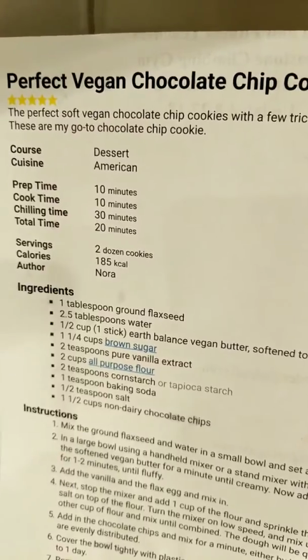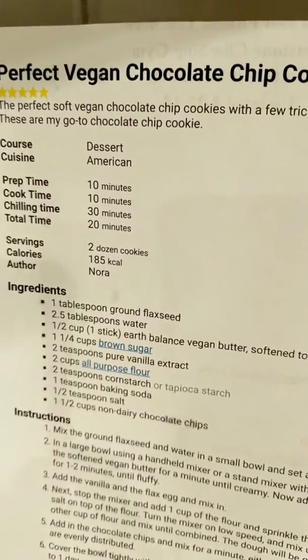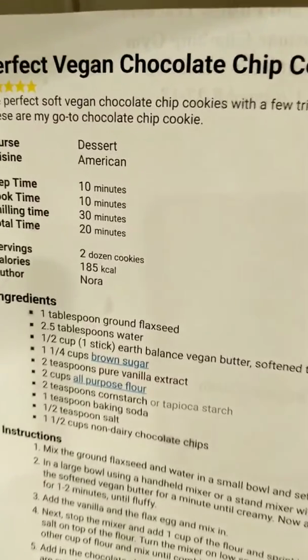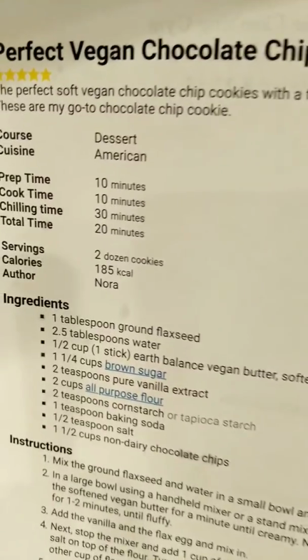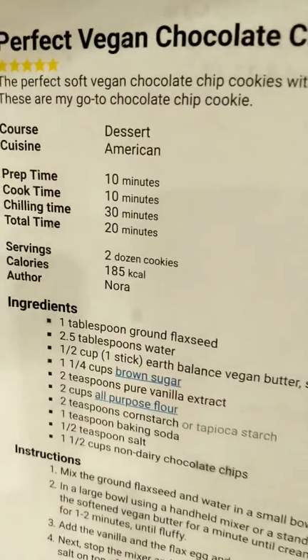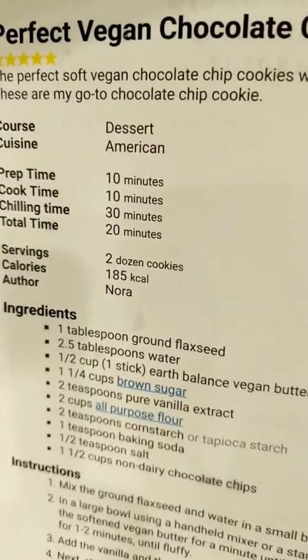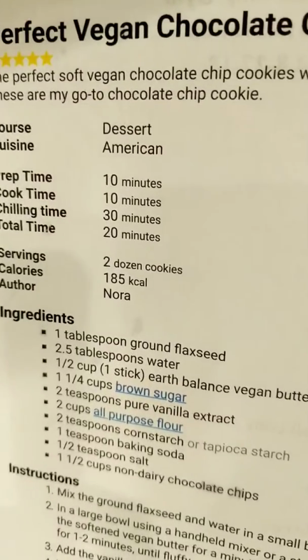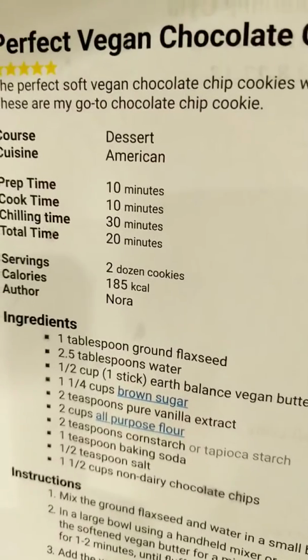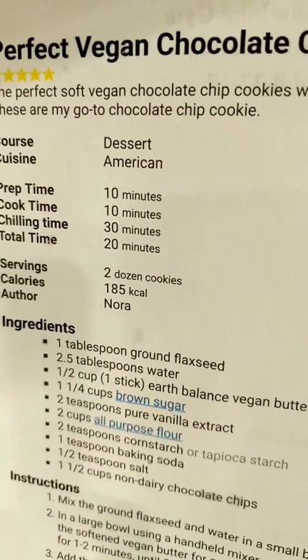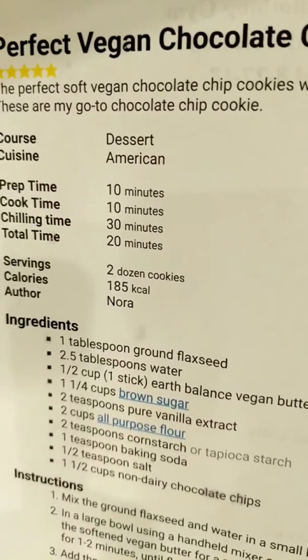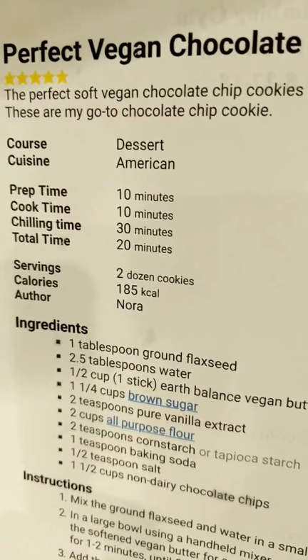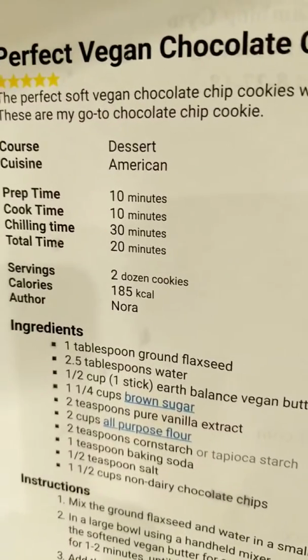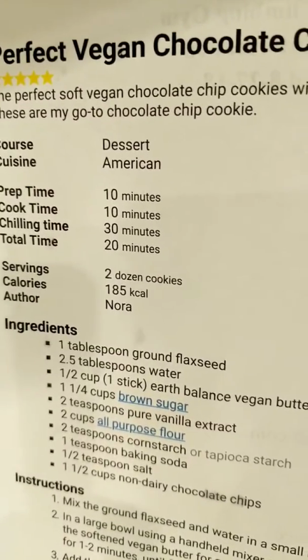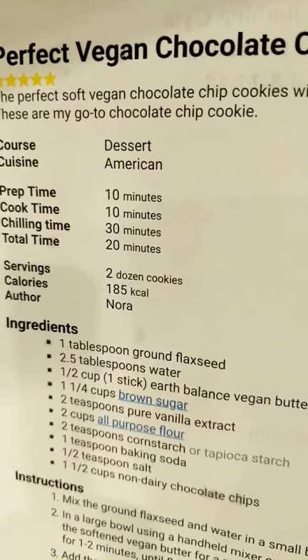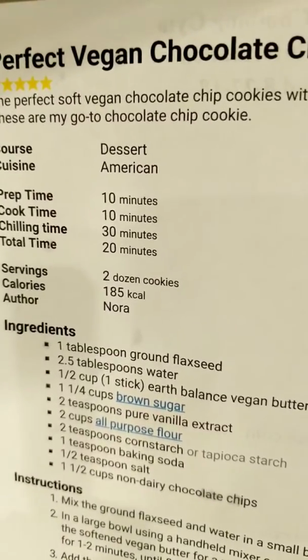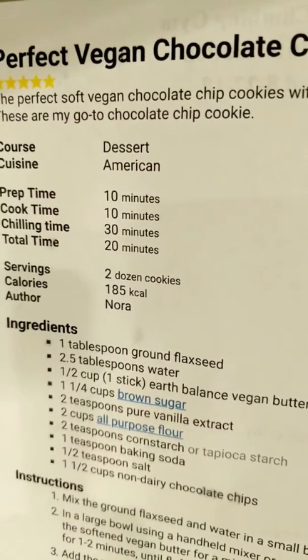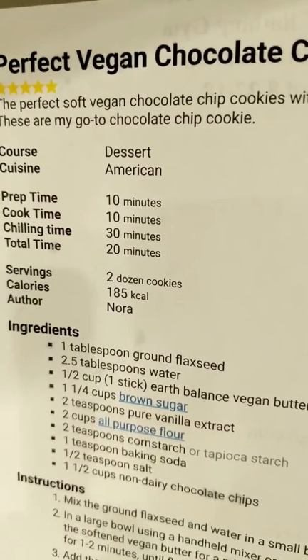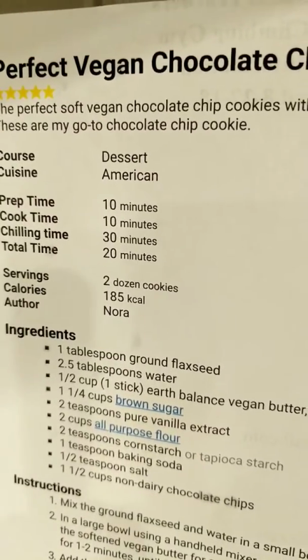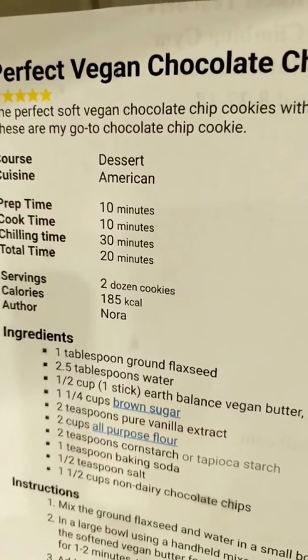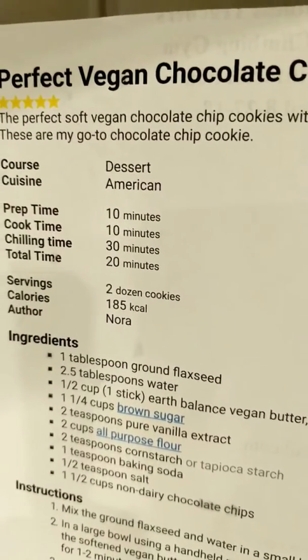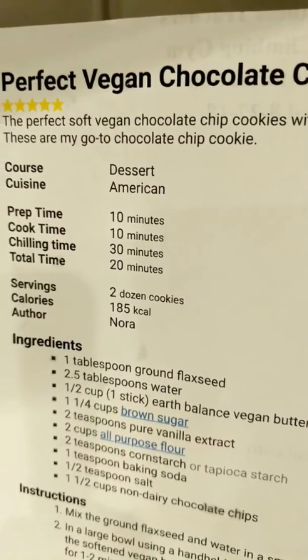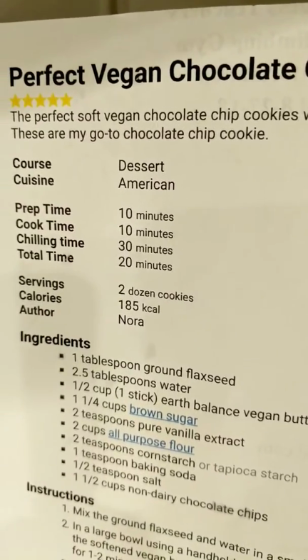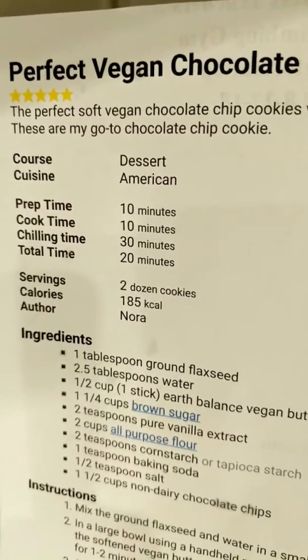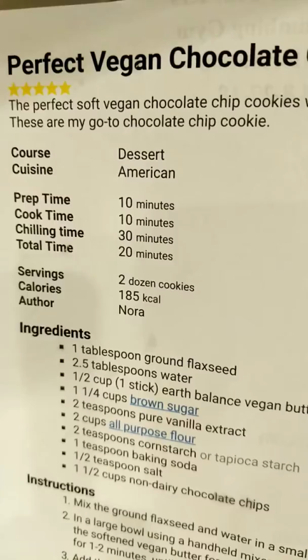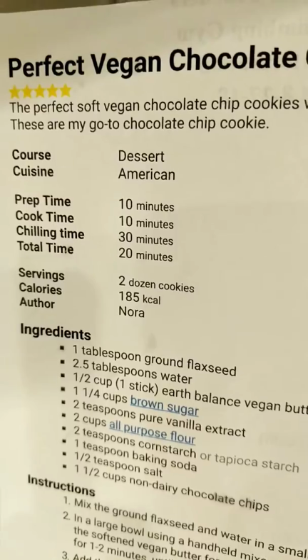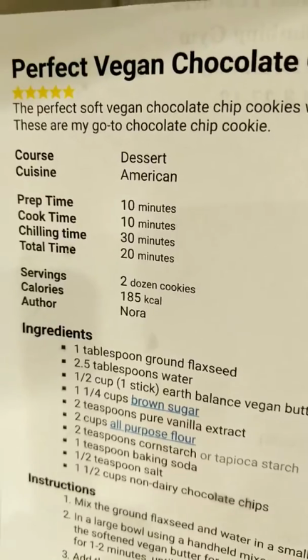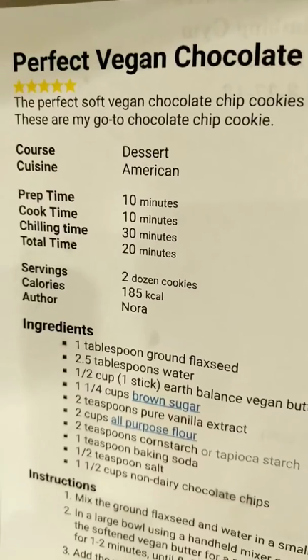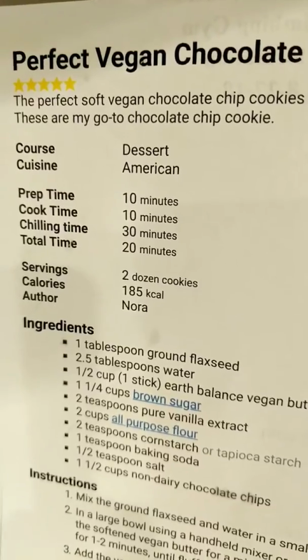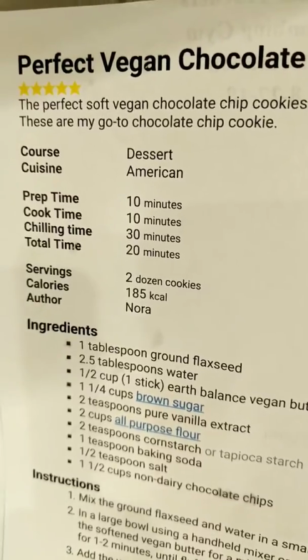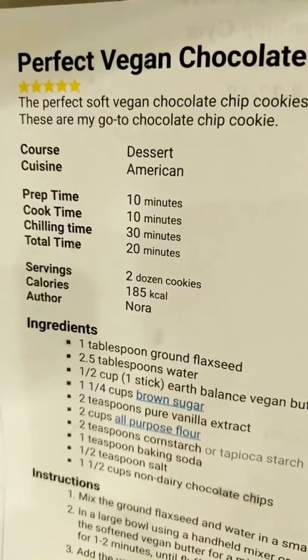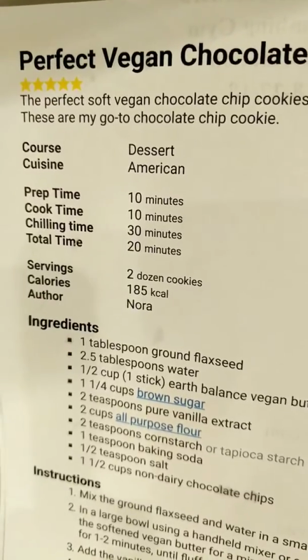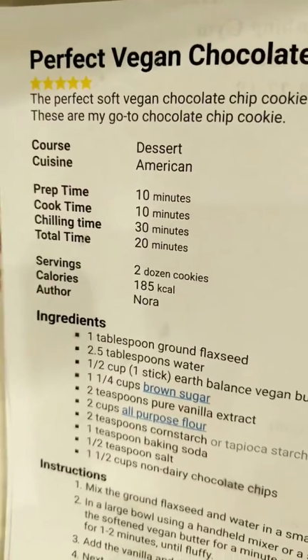Nora Cooks — she's my favorite blogger. Check her out.